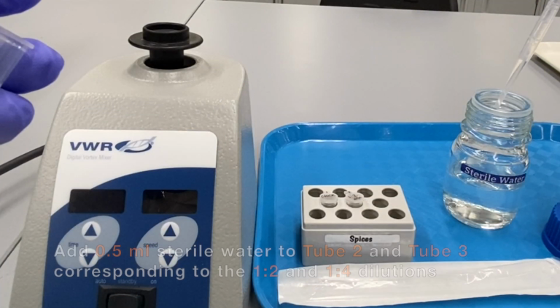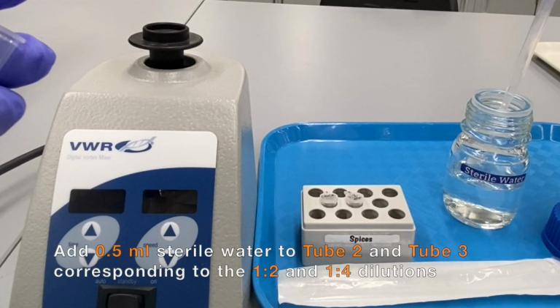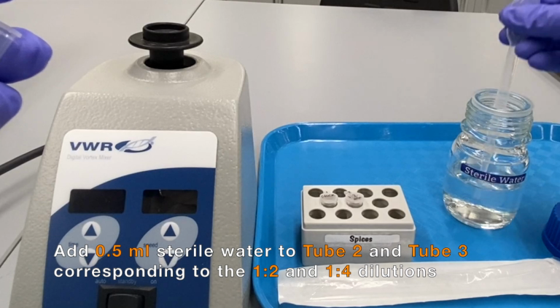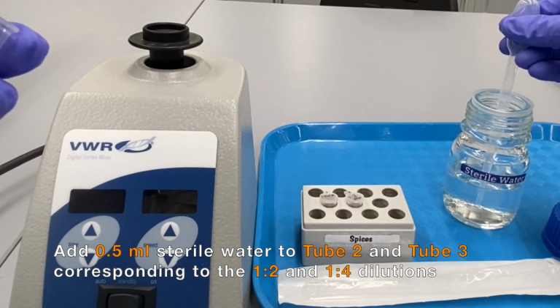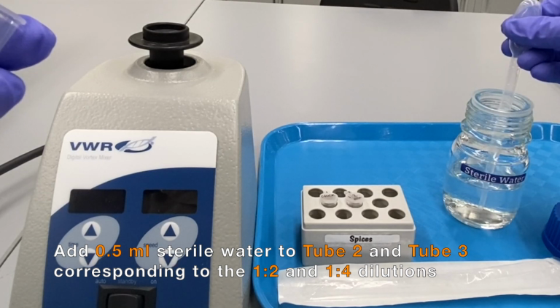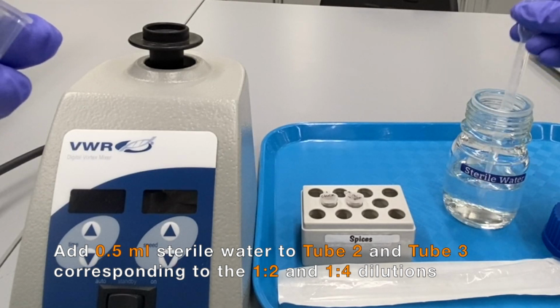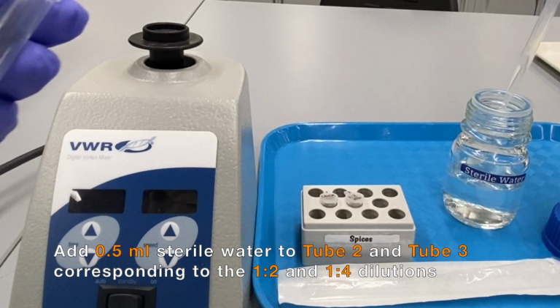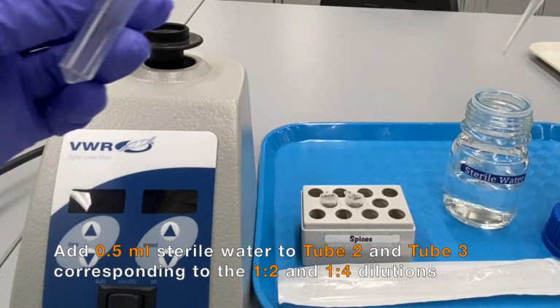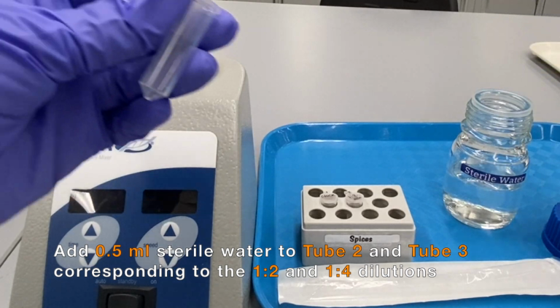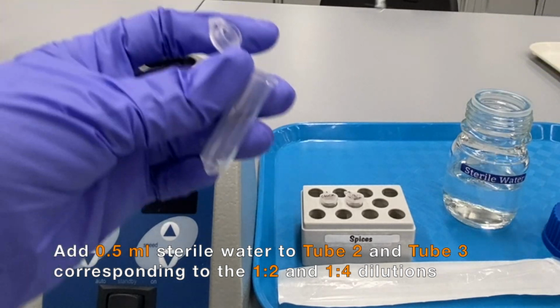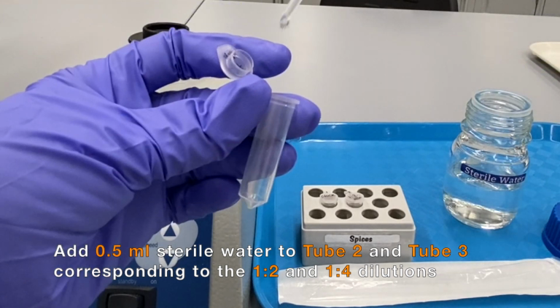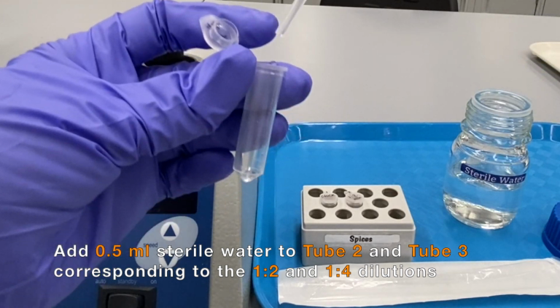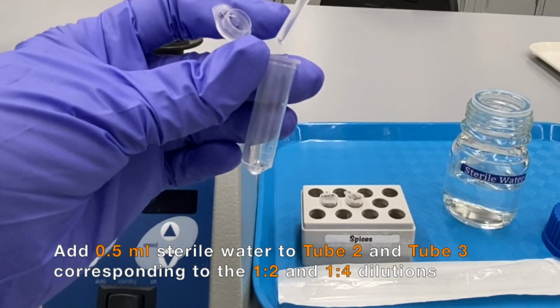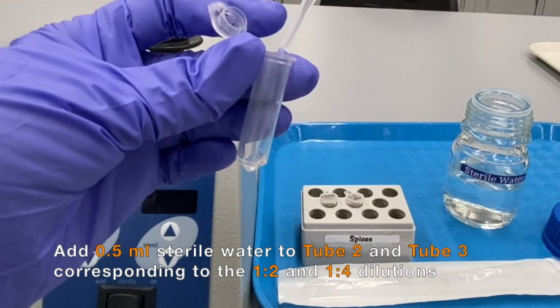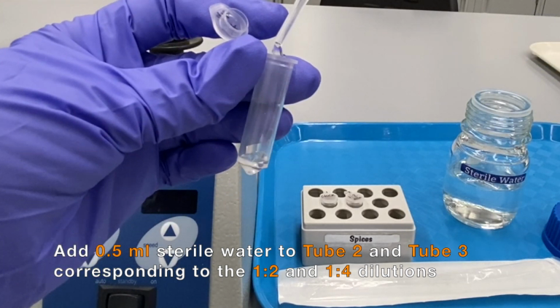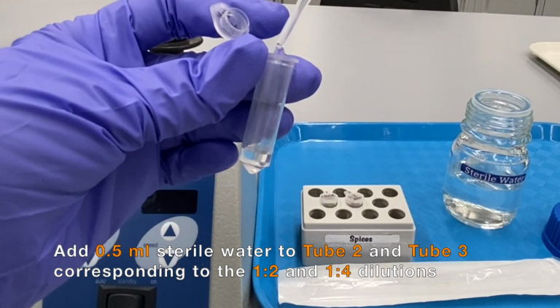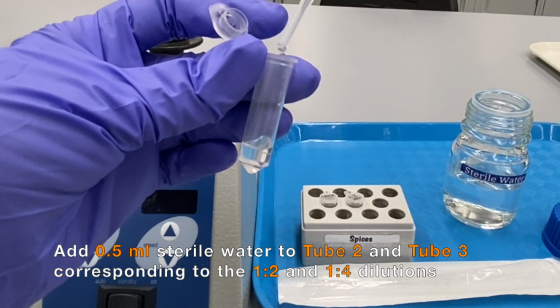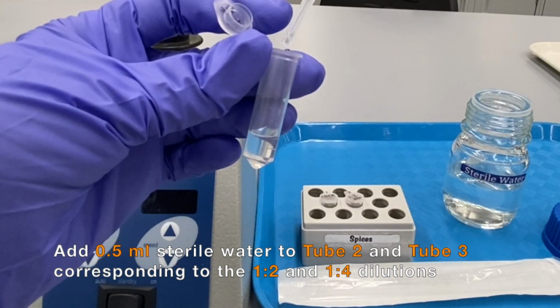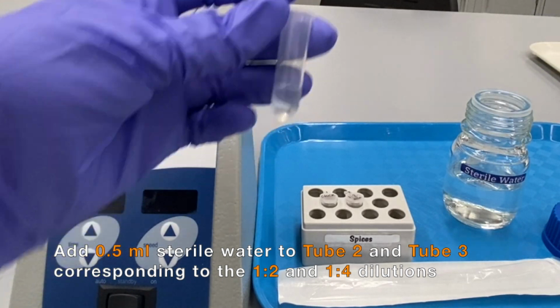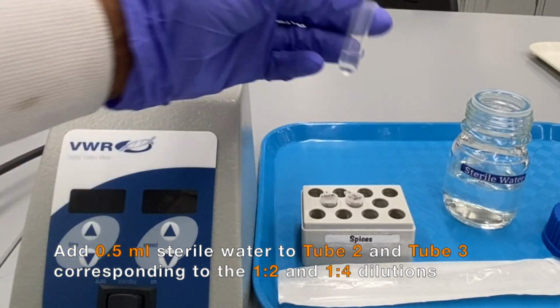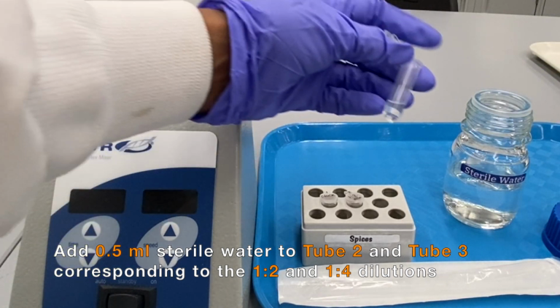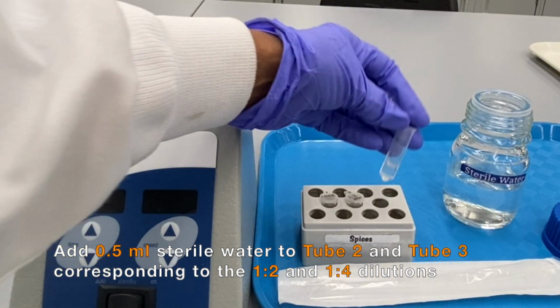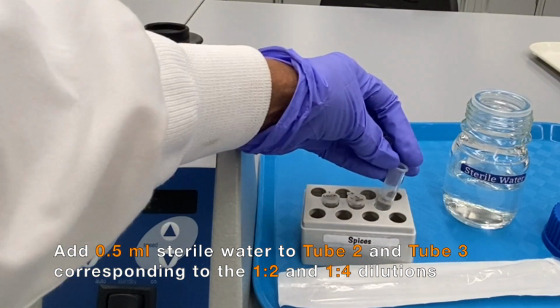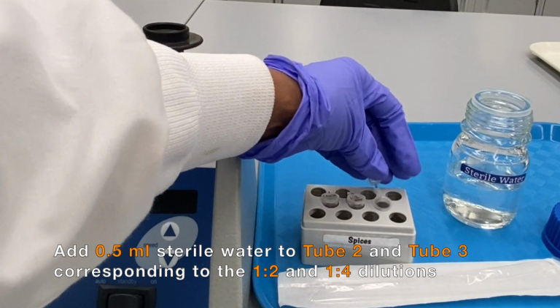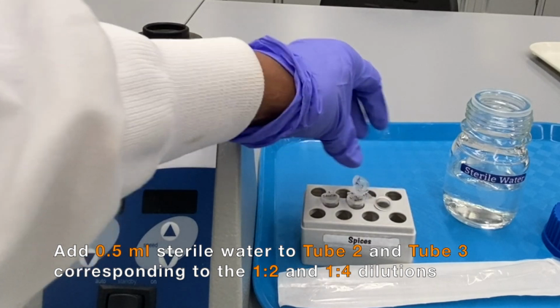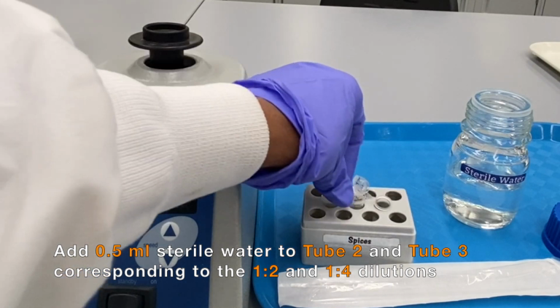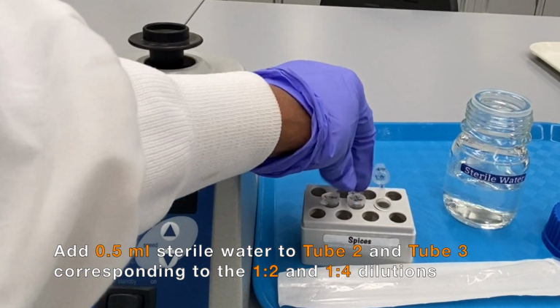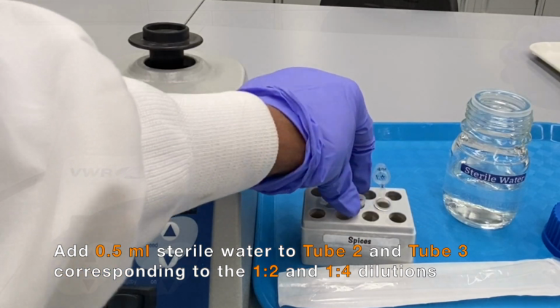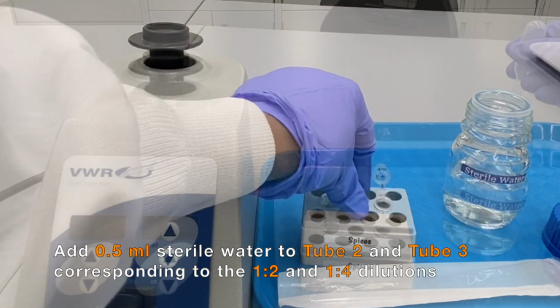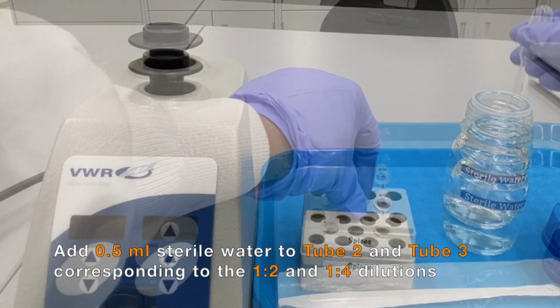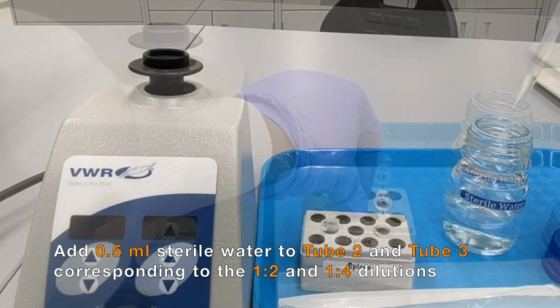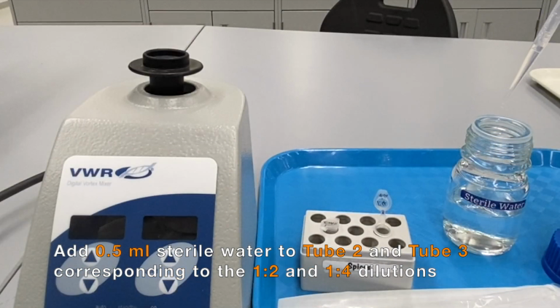Add 0.5 milliliters of sterile water to tube 2 and tube 3, corresponding to the 1-2 and 1-4 dilutions.